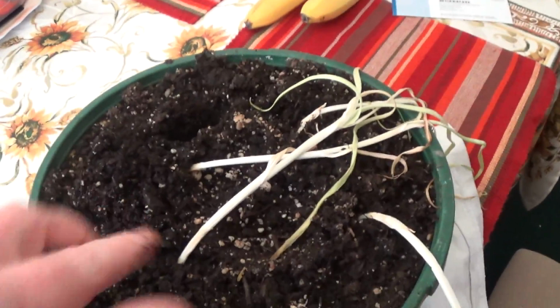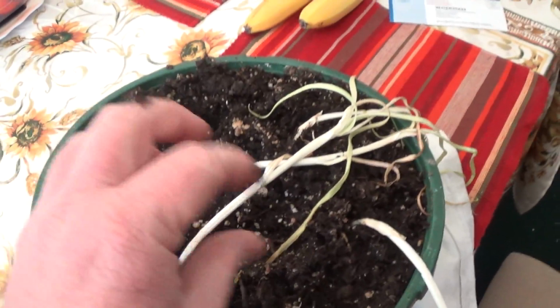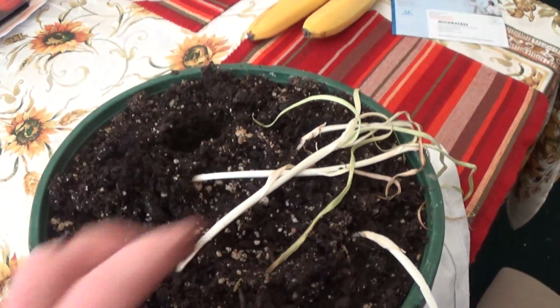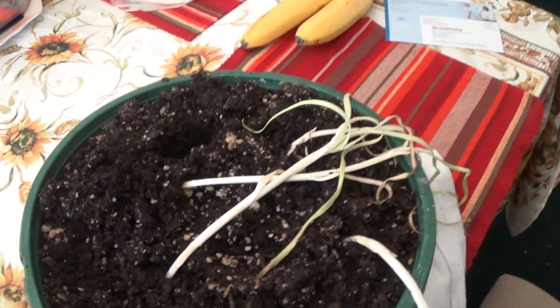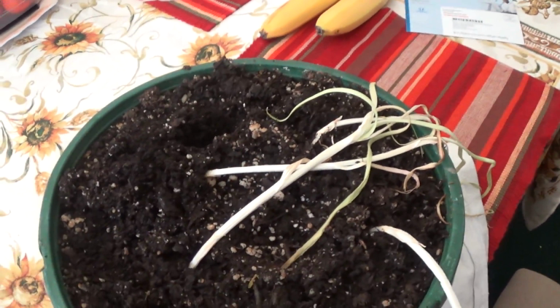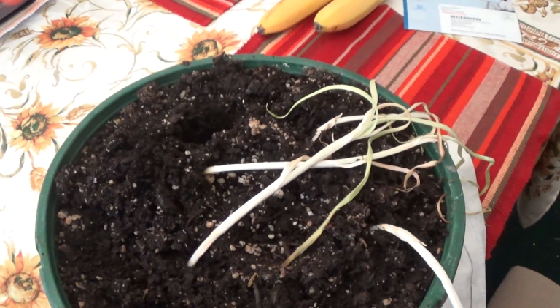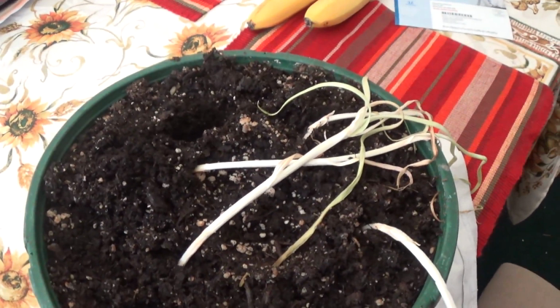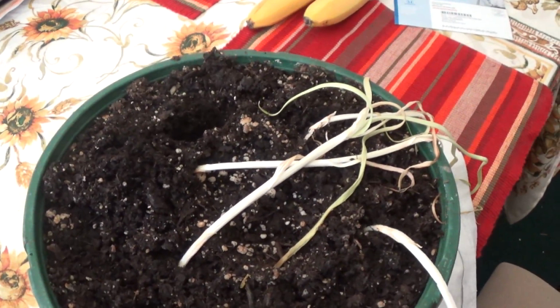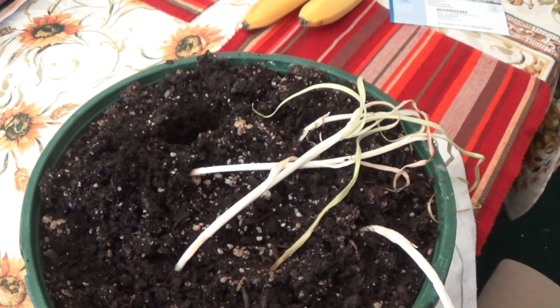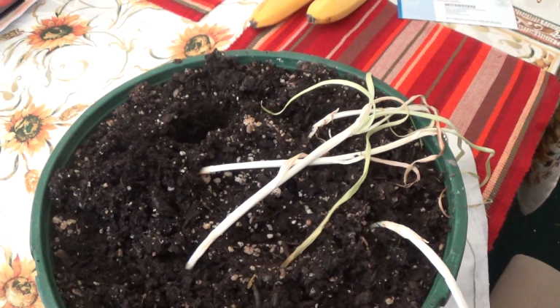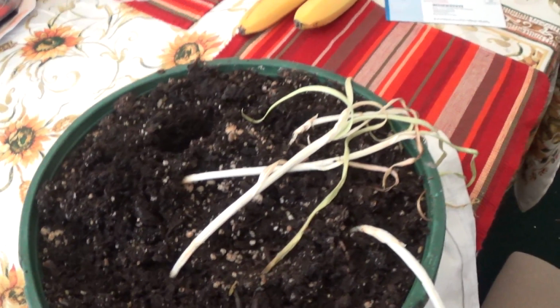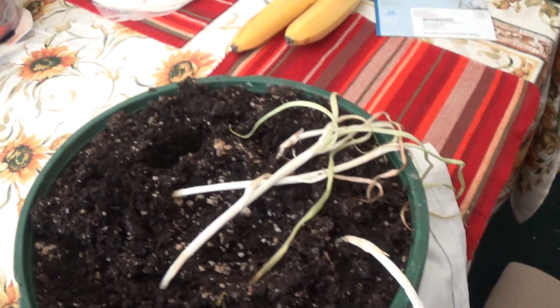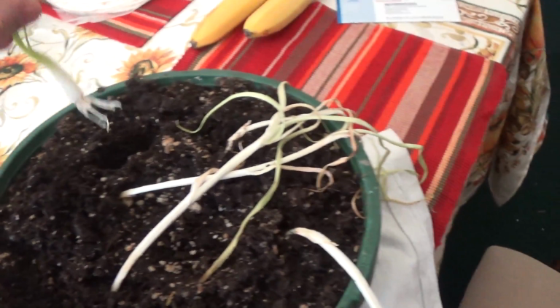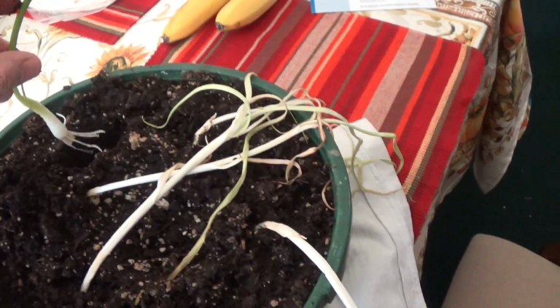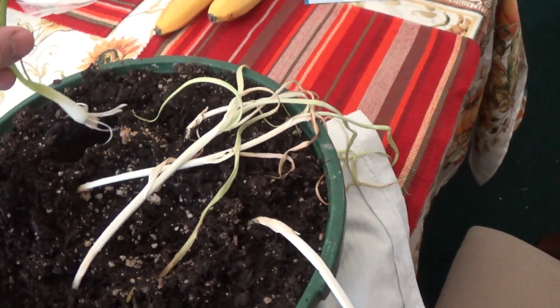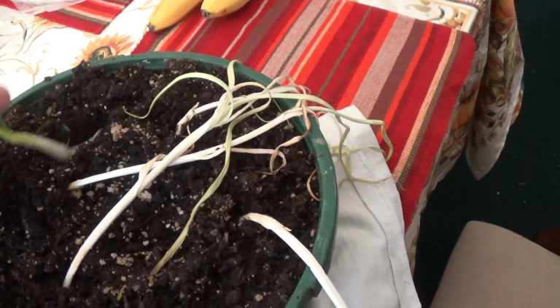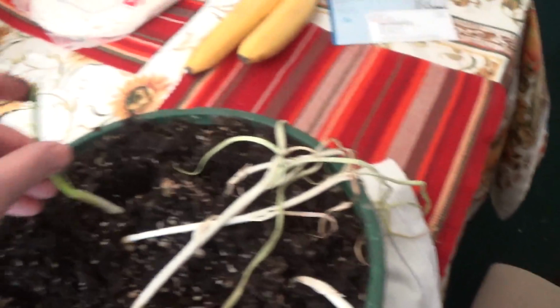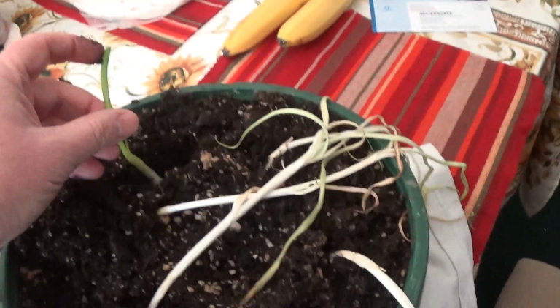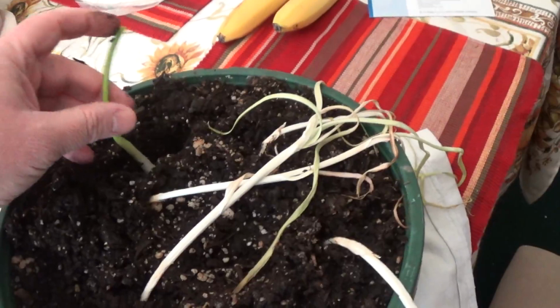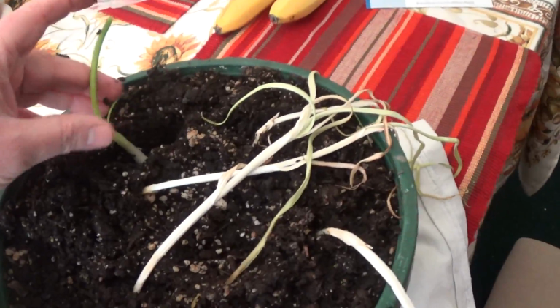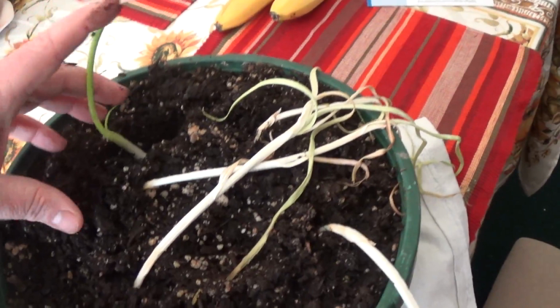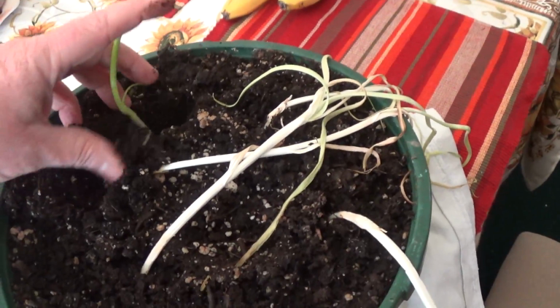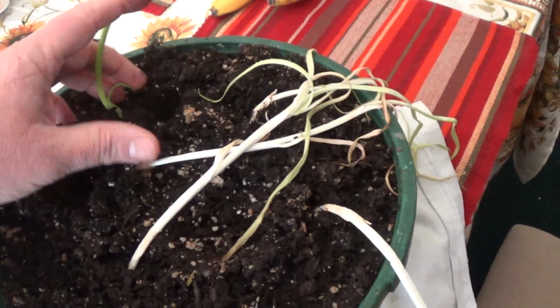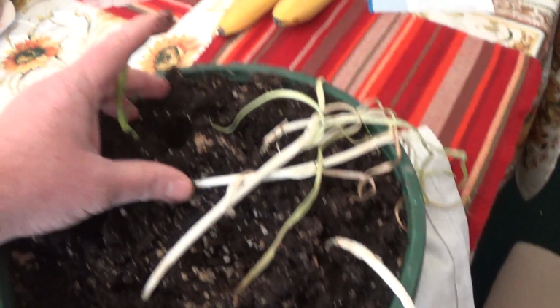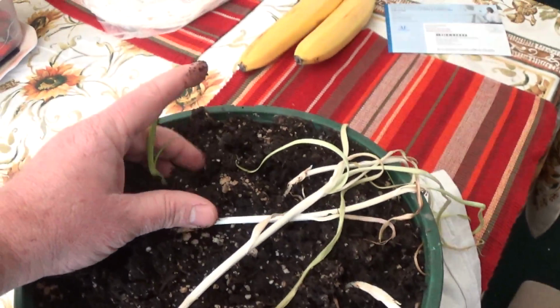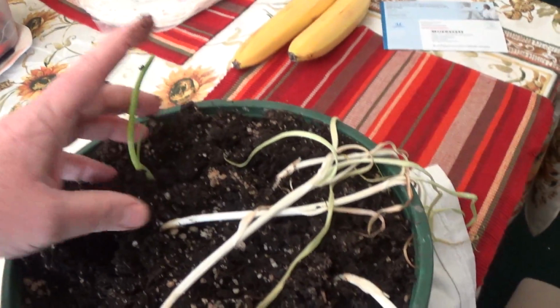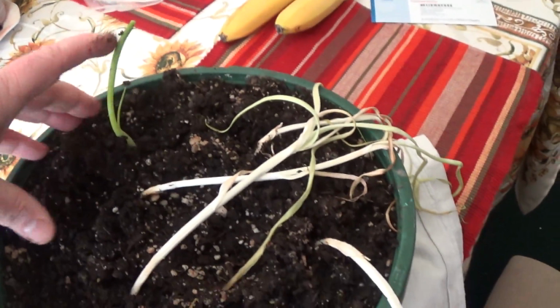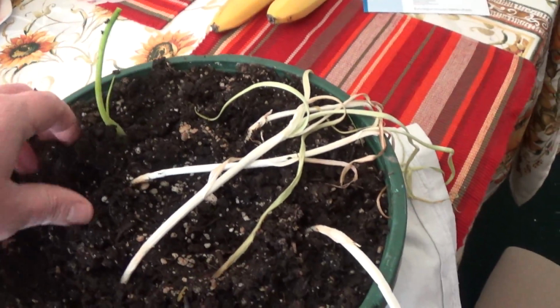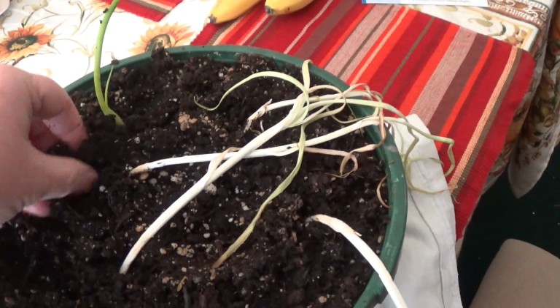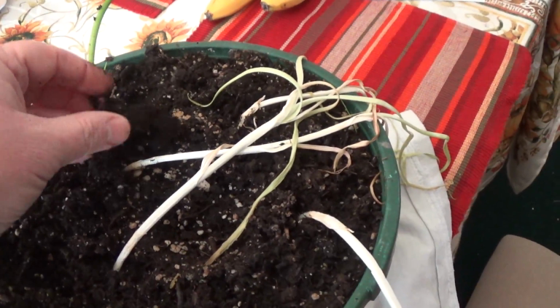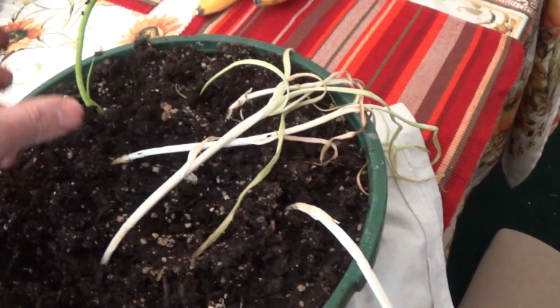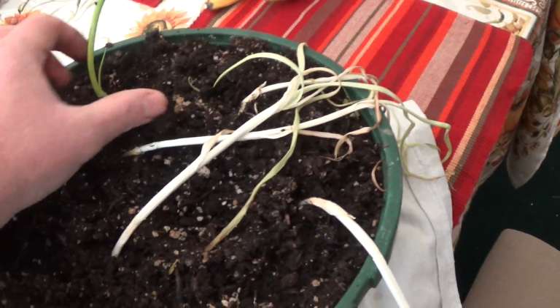I kind of don't like doing this because with the garlic, I don't quite know where they are in the dirt there. There we go.